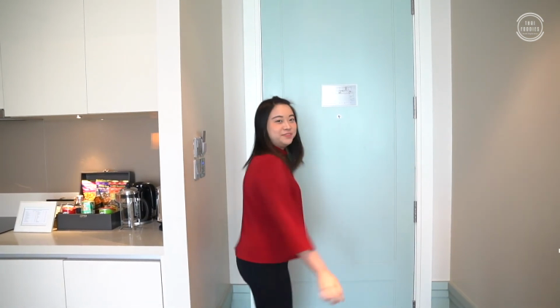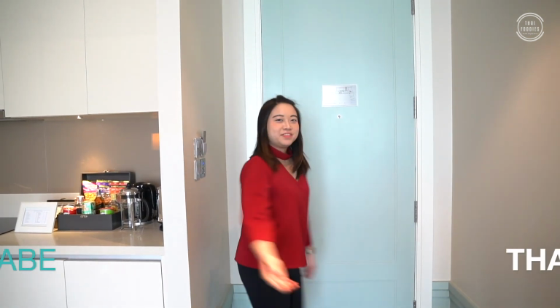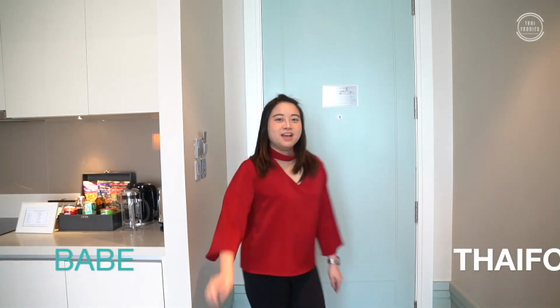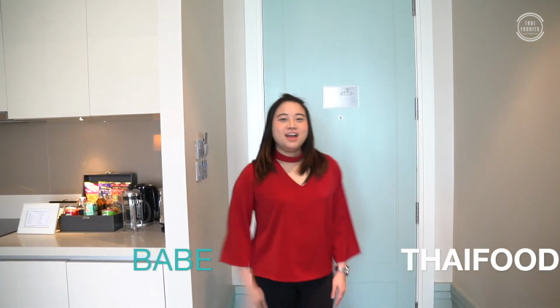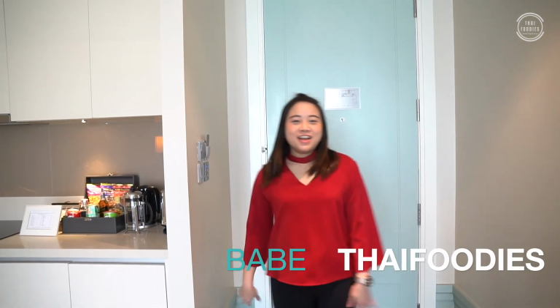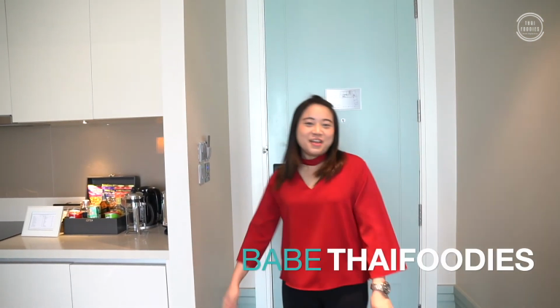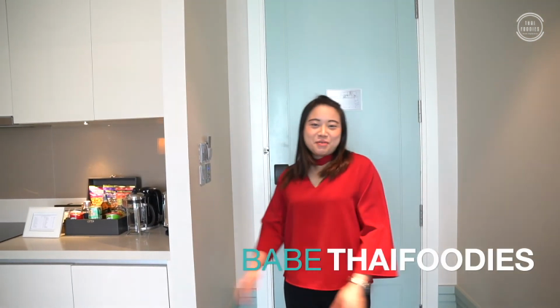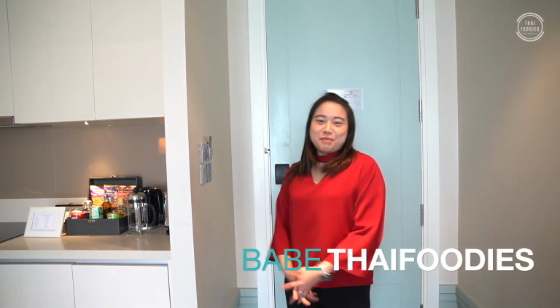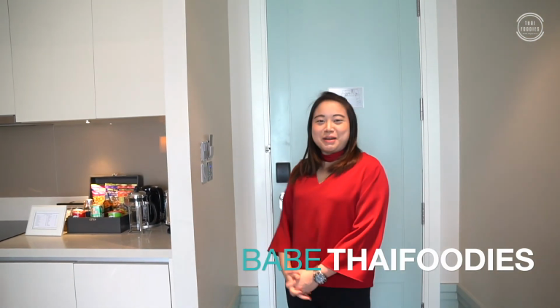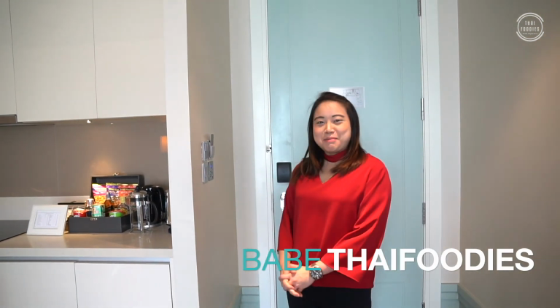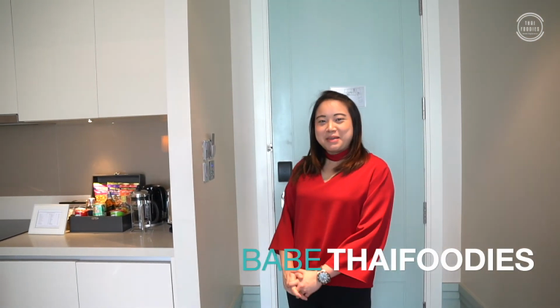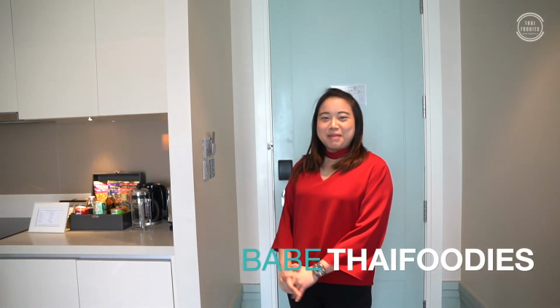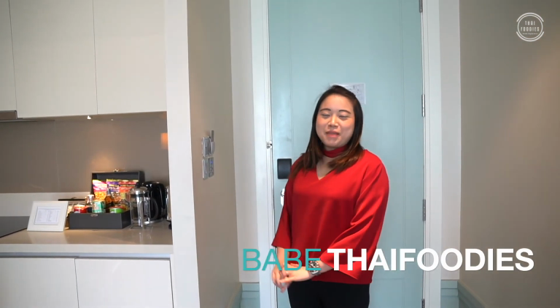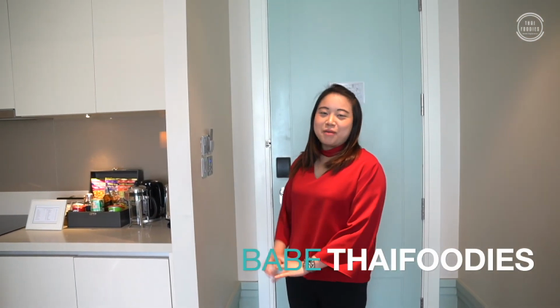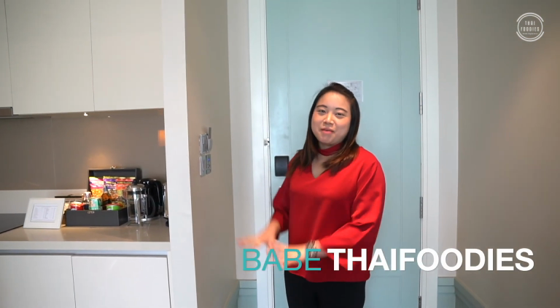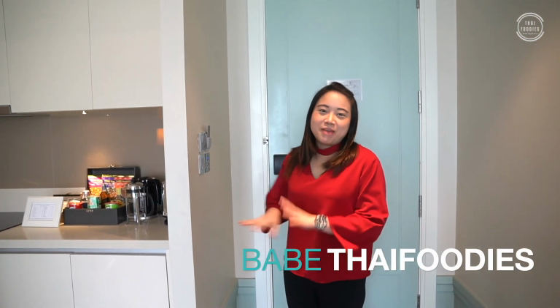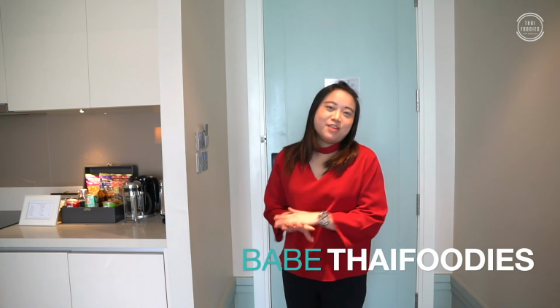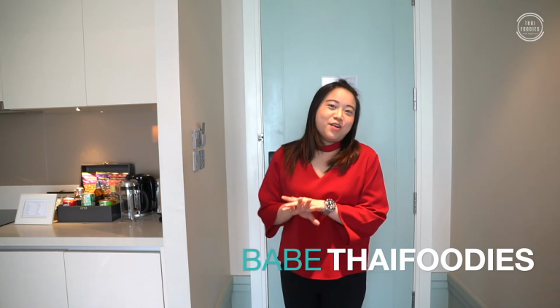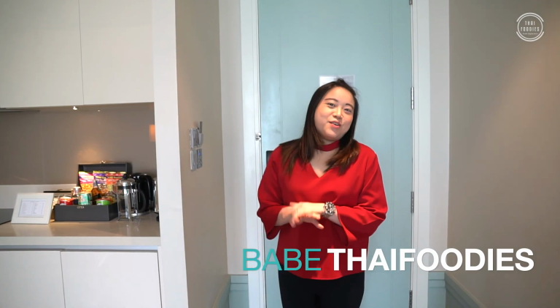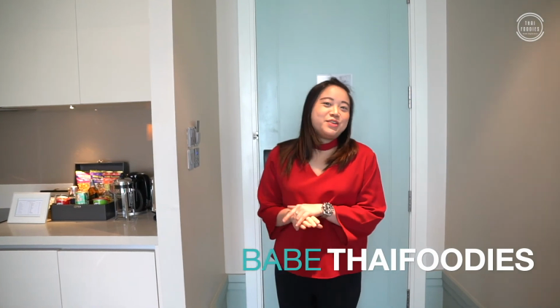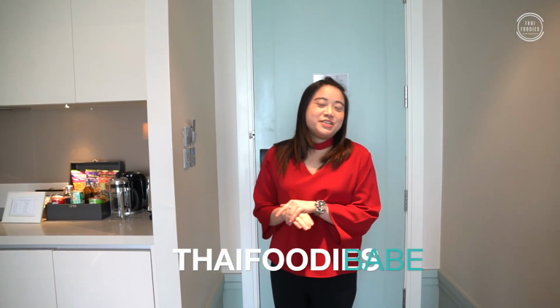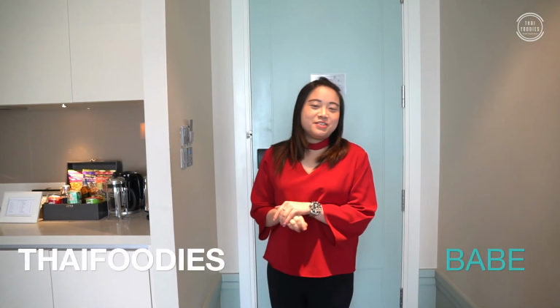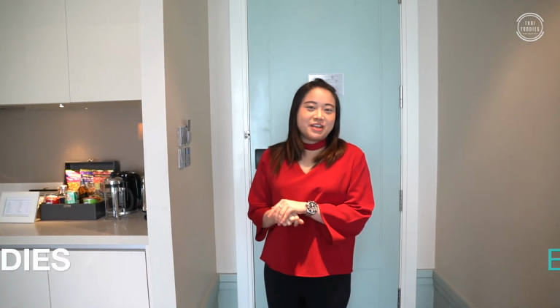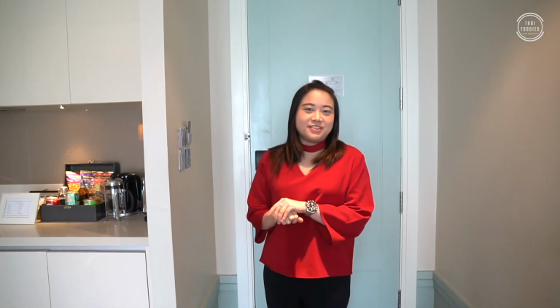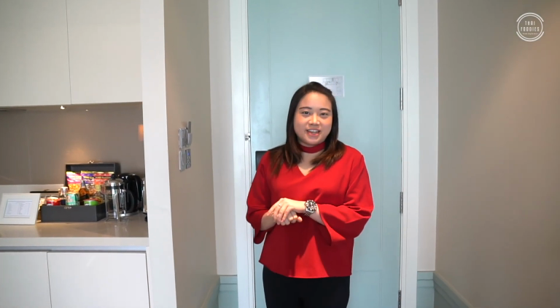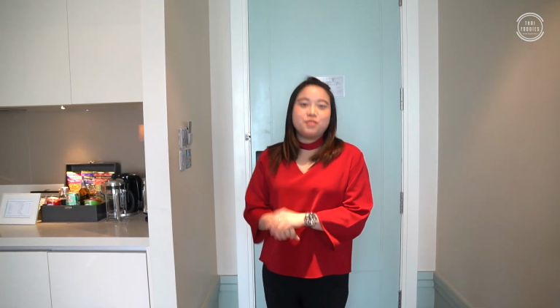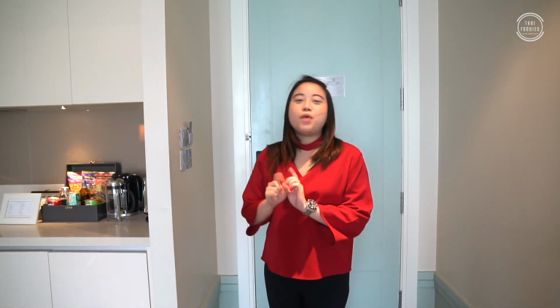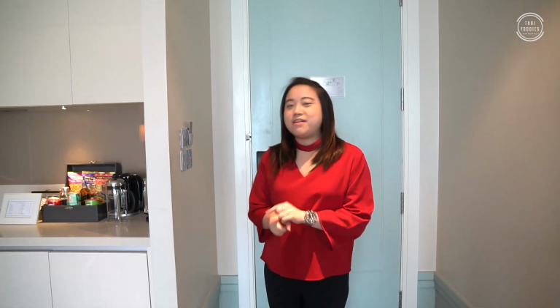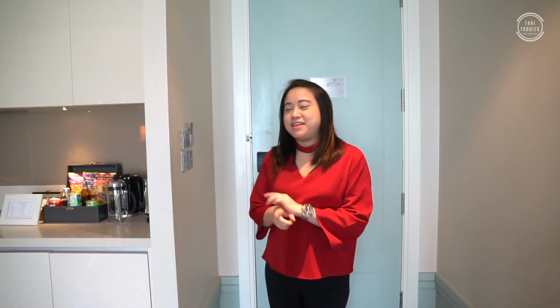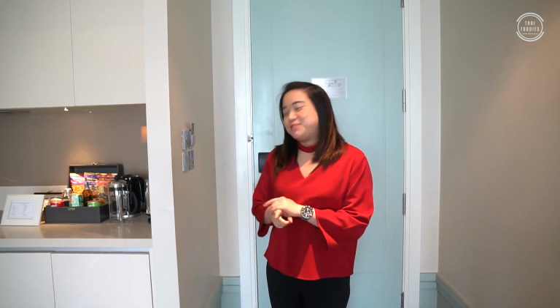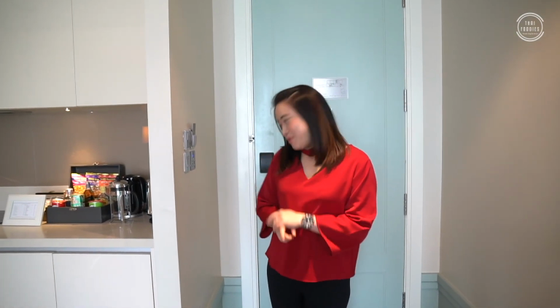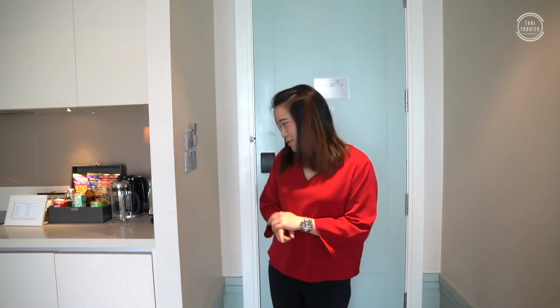Hi everyone, I'm Maeve. Now I'm at Oriental Residence Wellness Road.